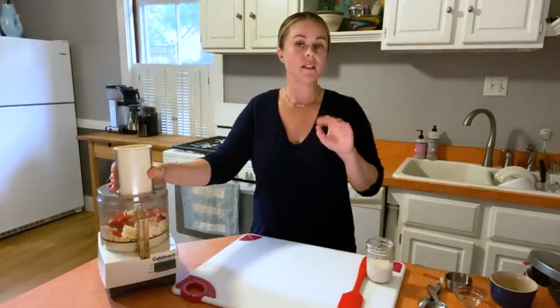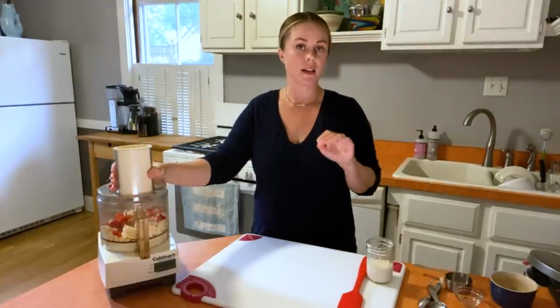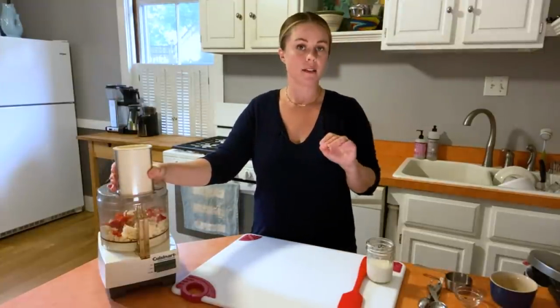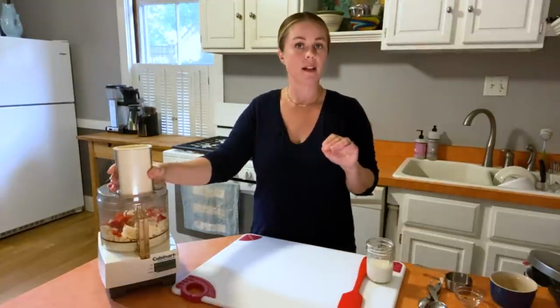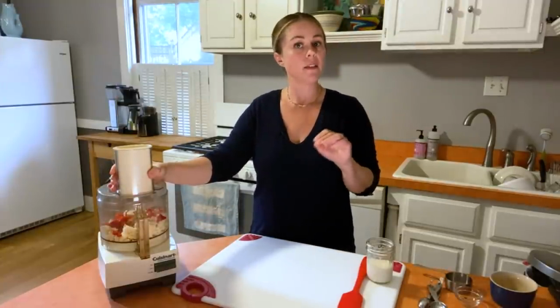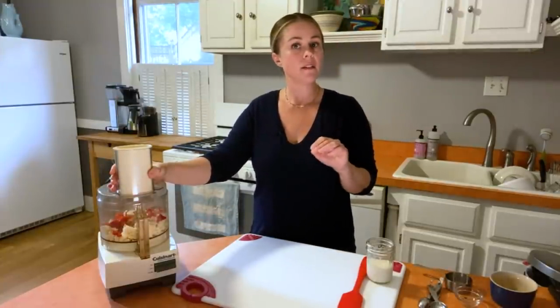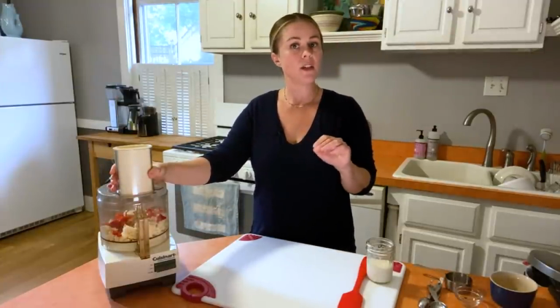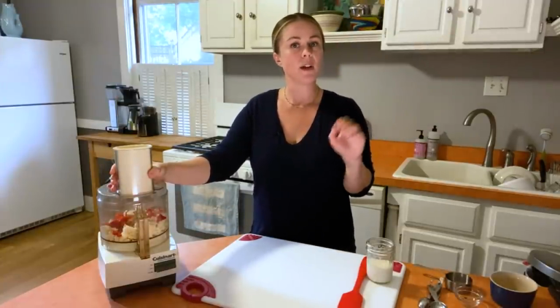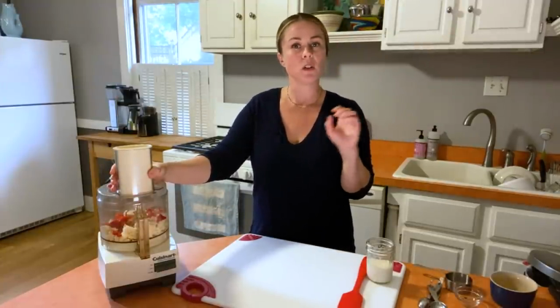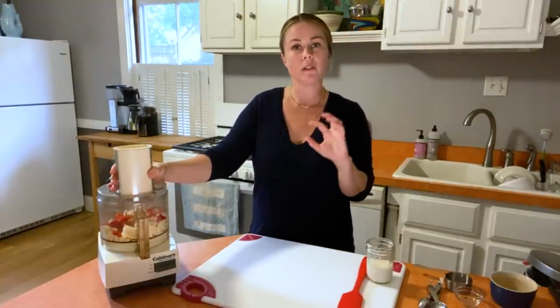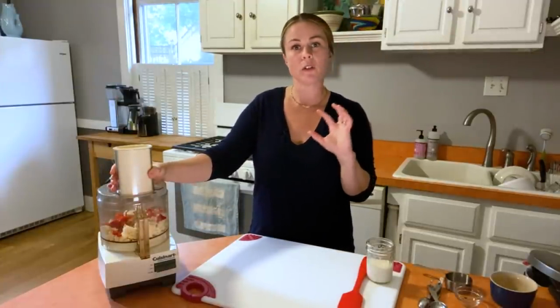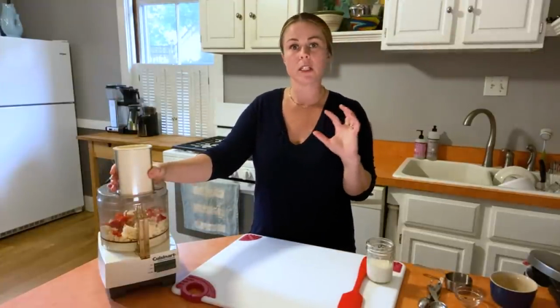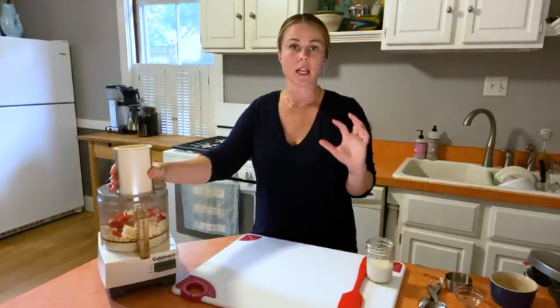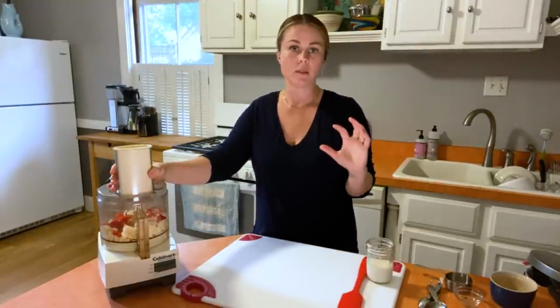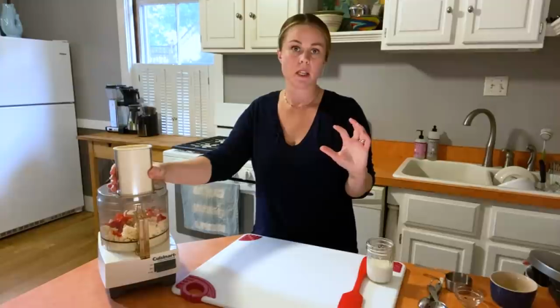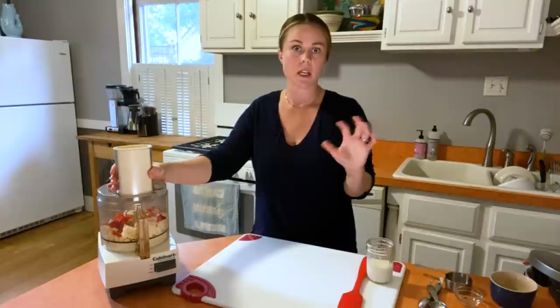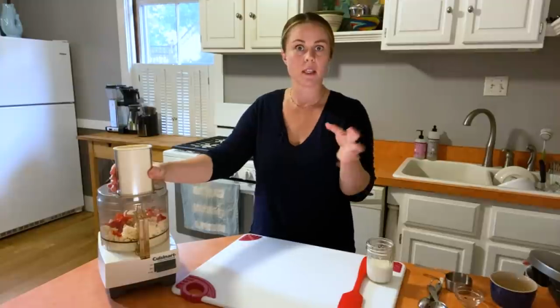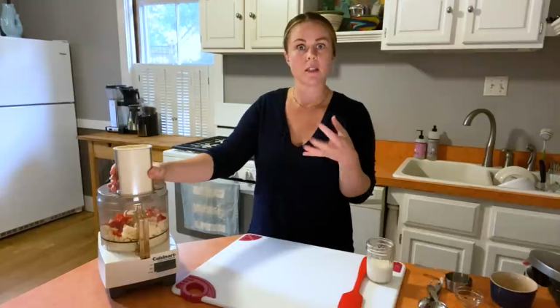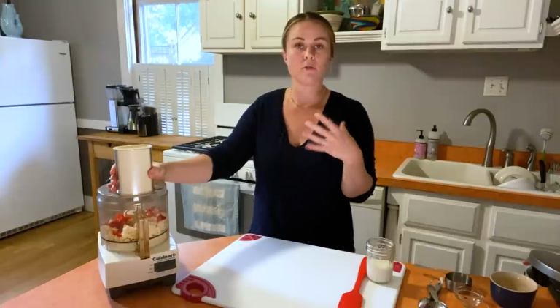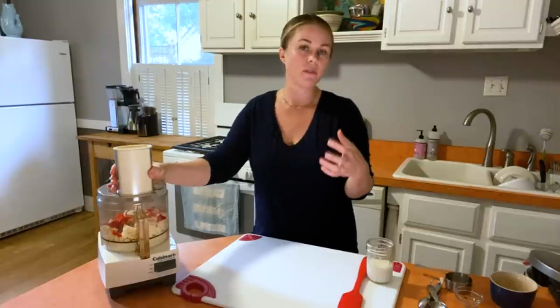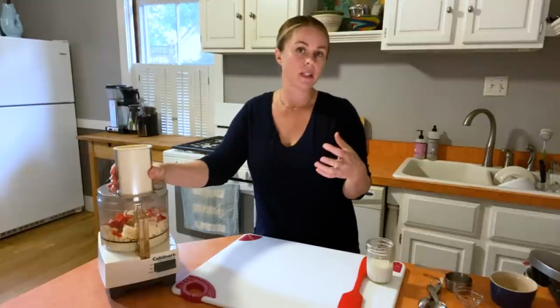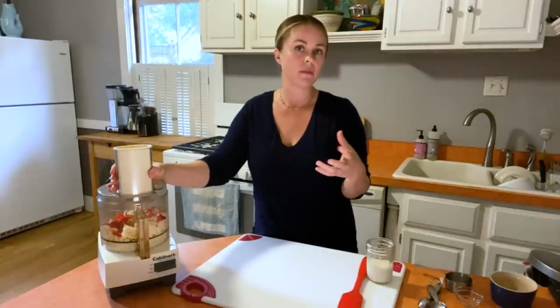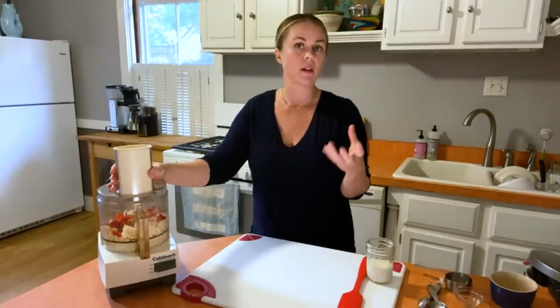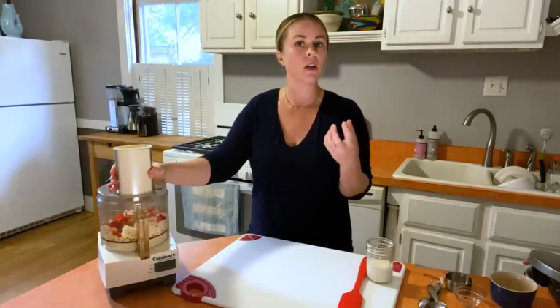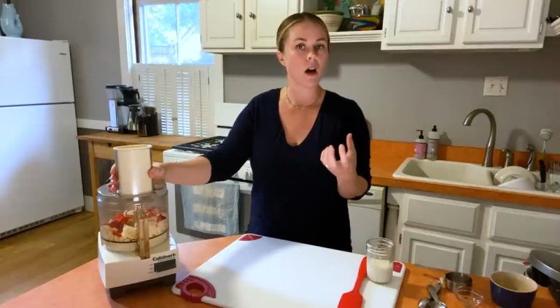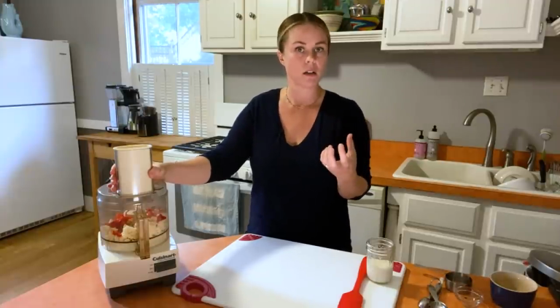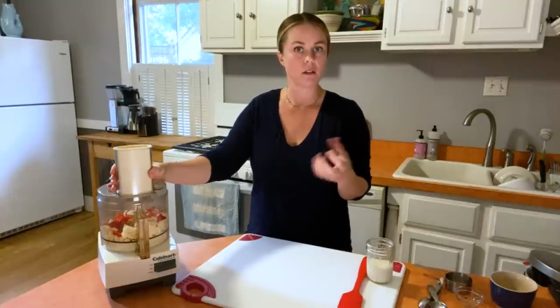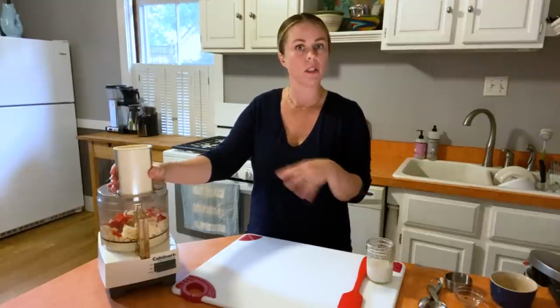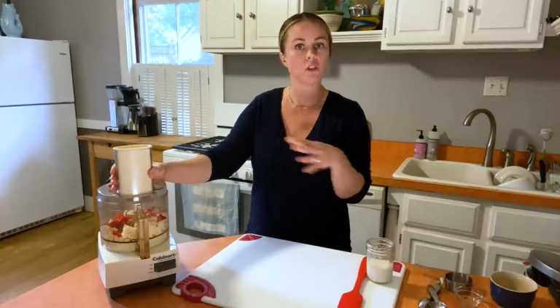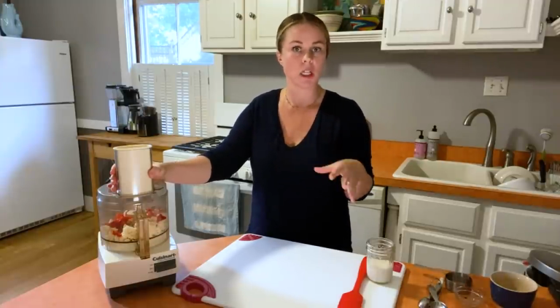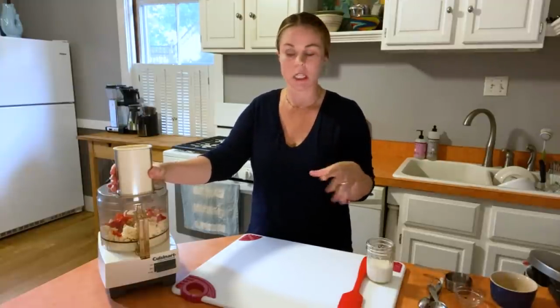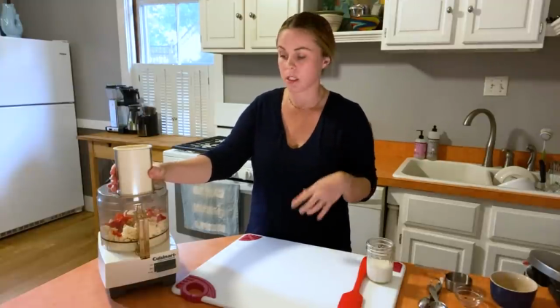Now I'm going to process for about 15 seconds. At this stage we're looking for it to get to roughly the consistency of ricotta — so still a little chunky.